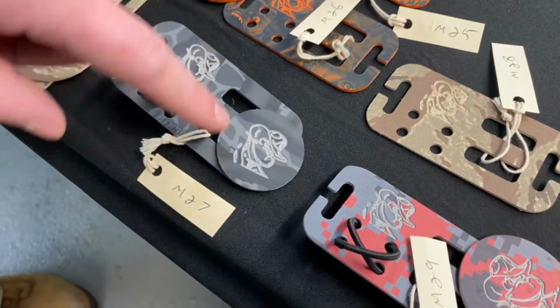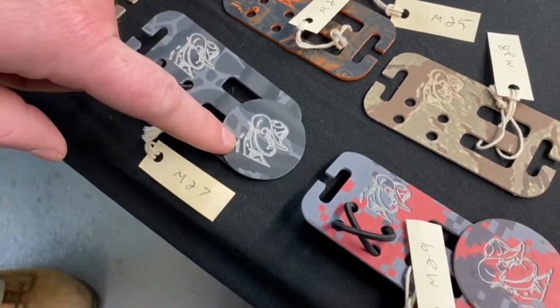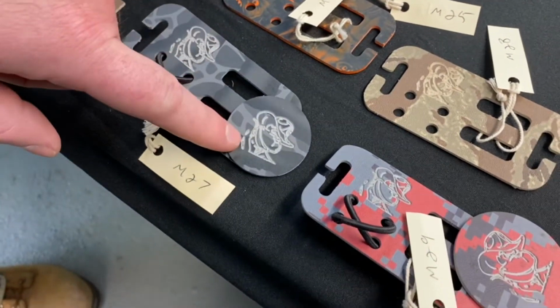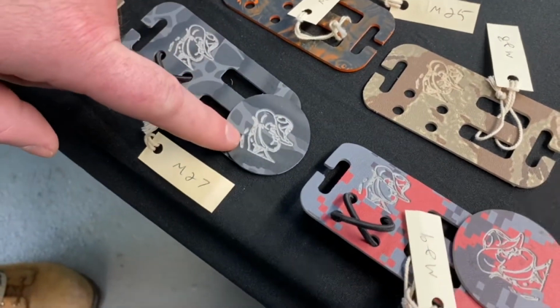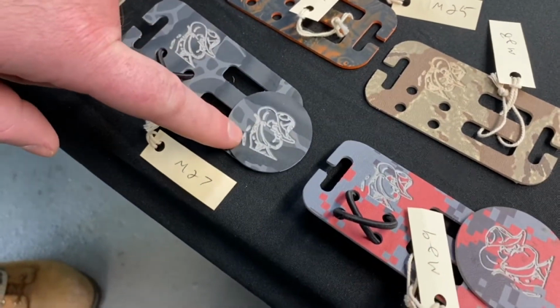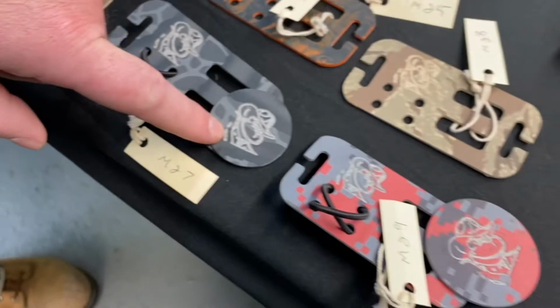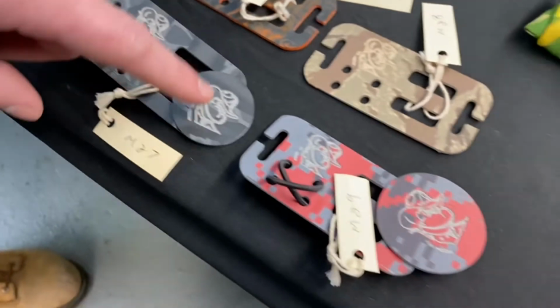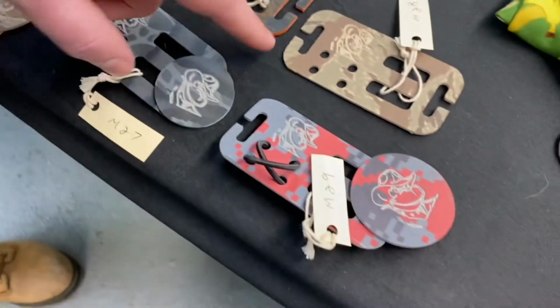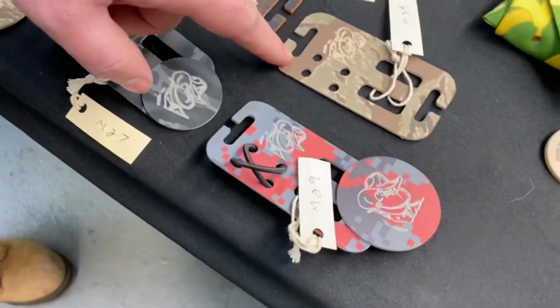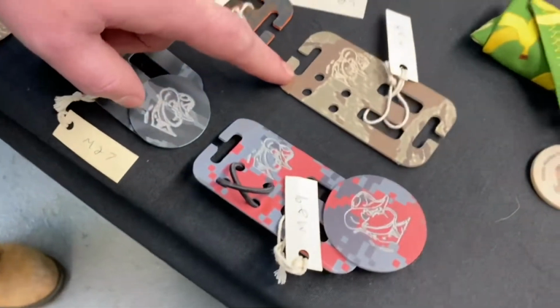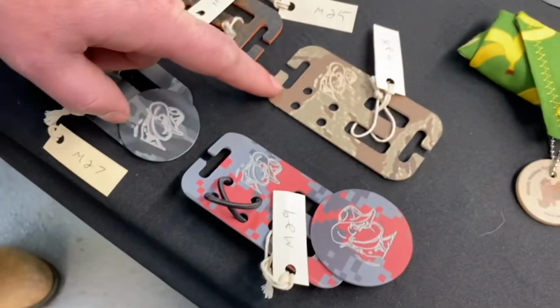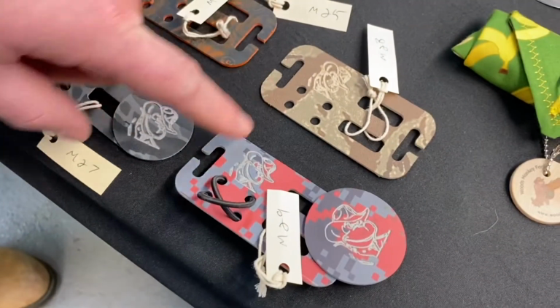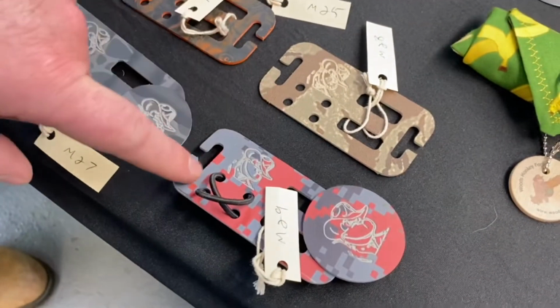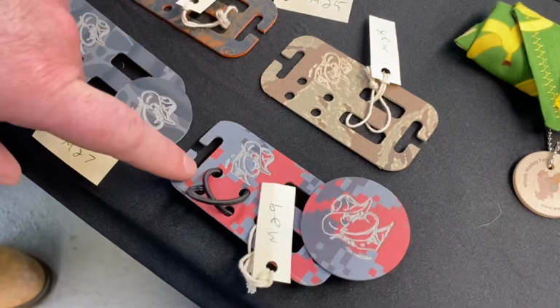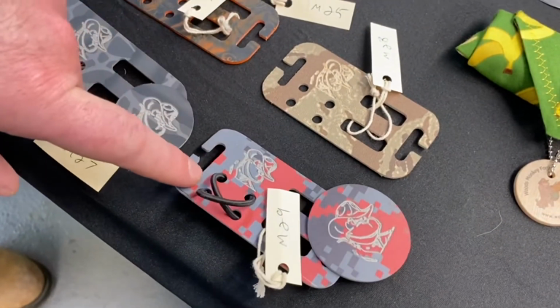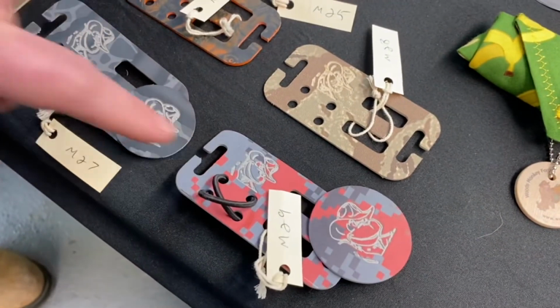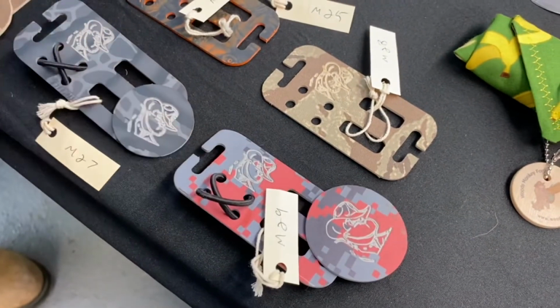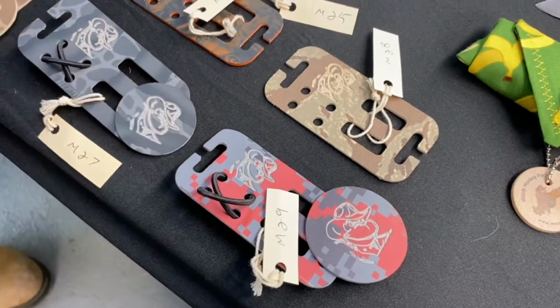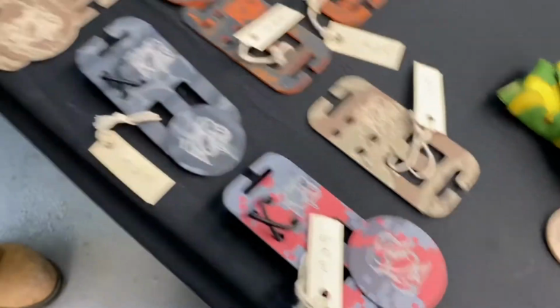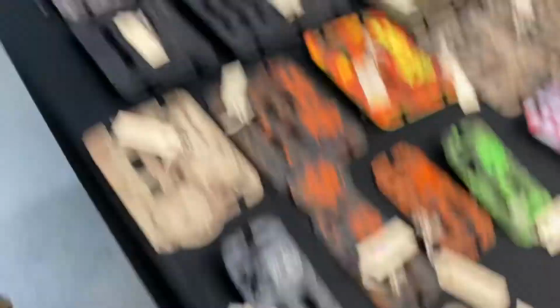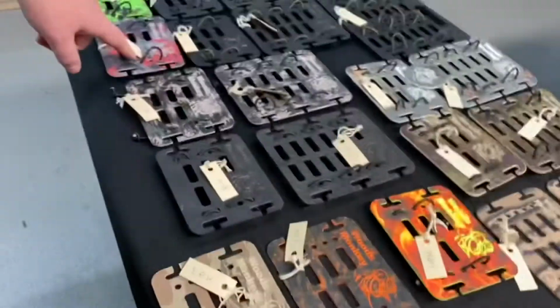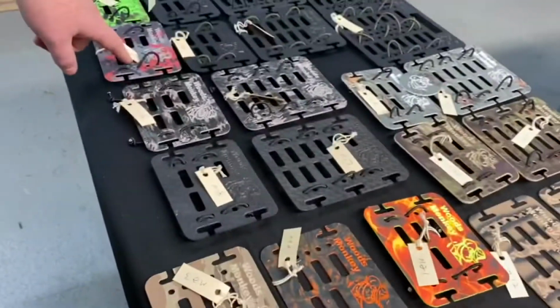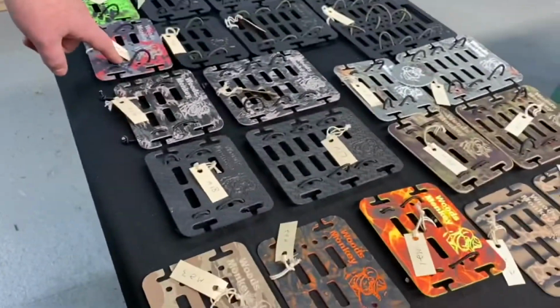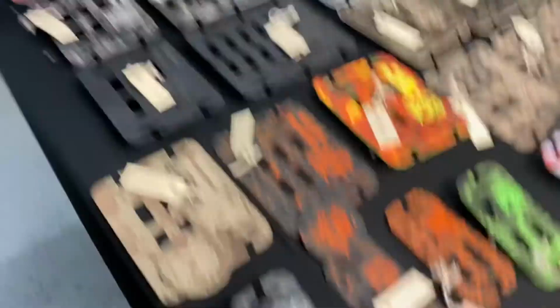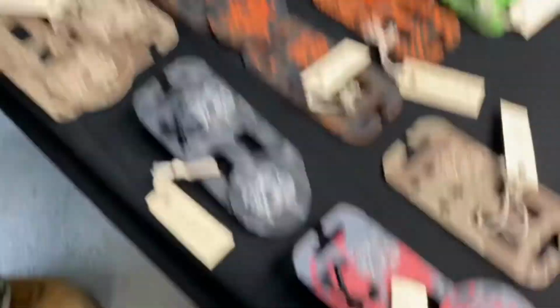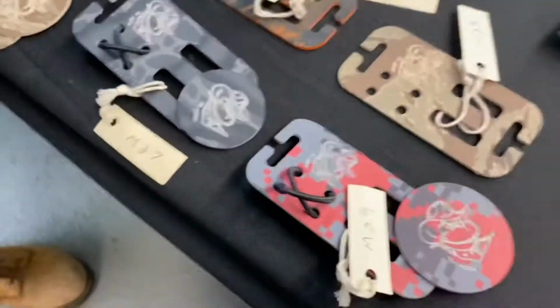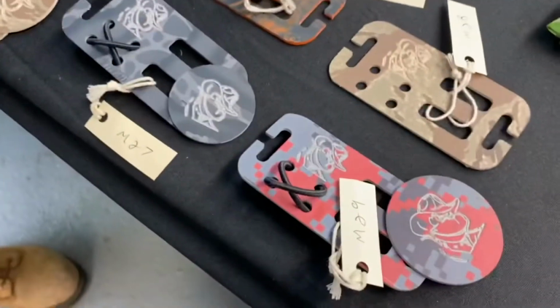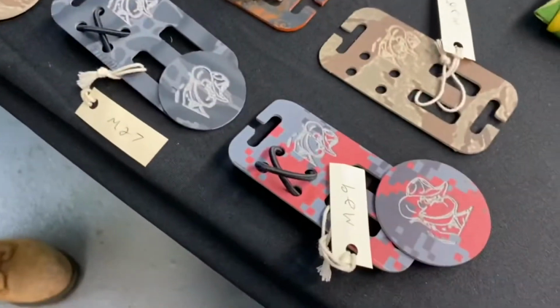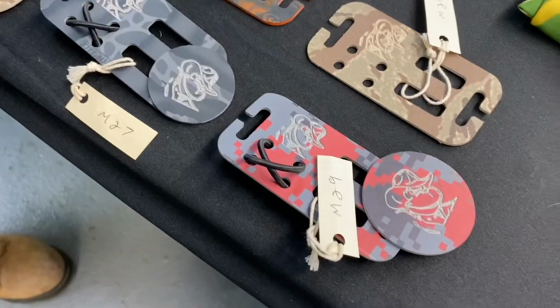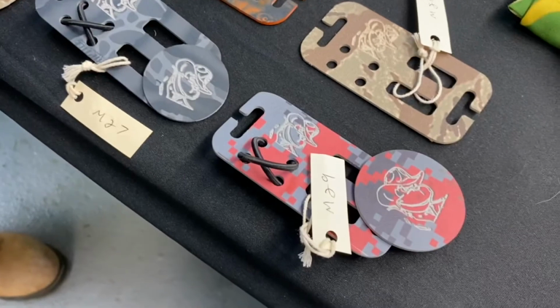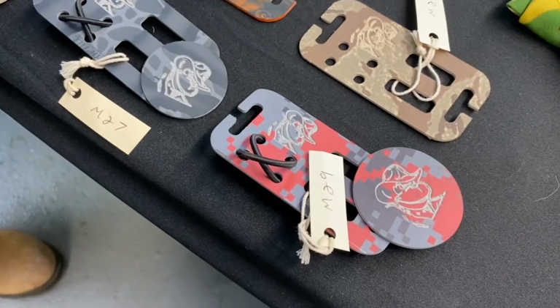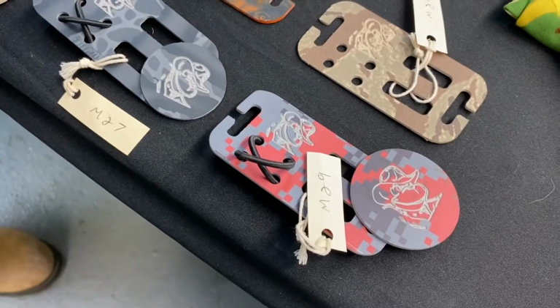Items twenty-eight and twenty-nine are that same main pattern.